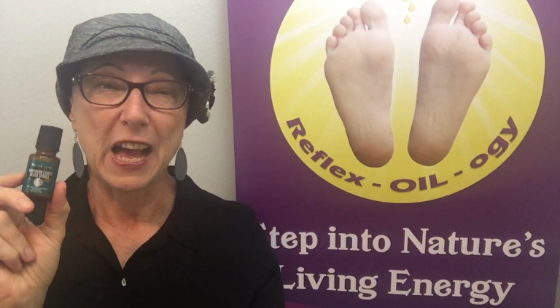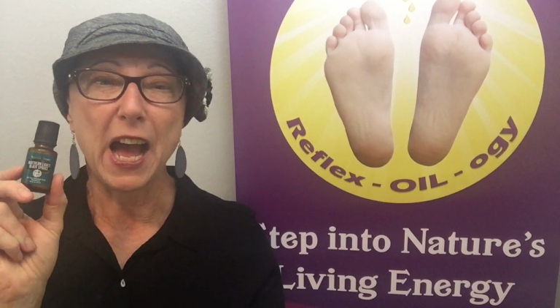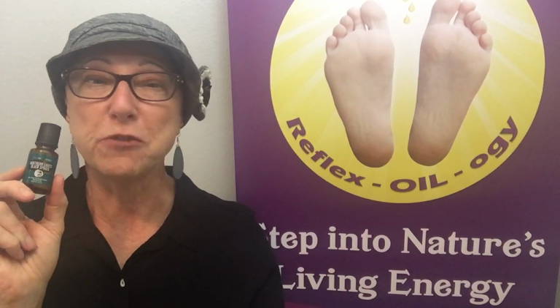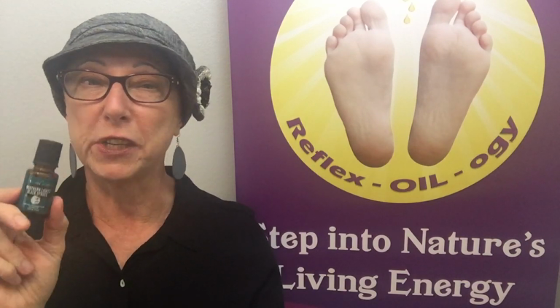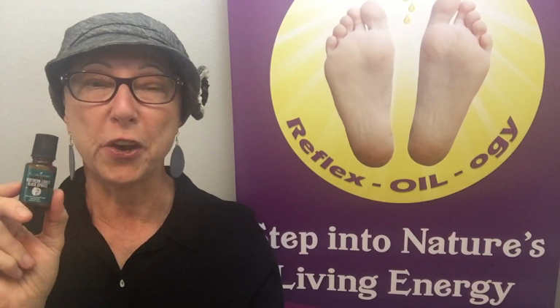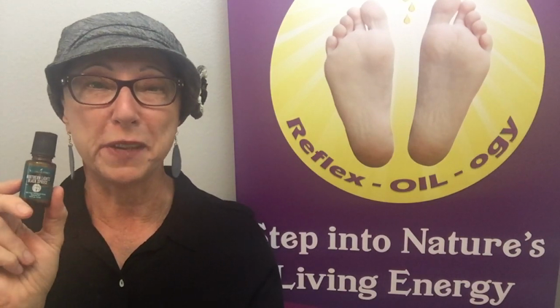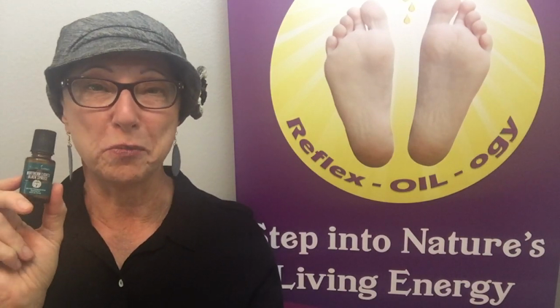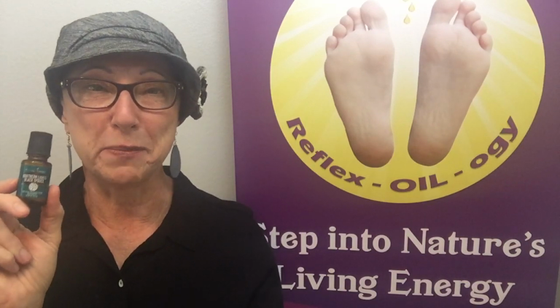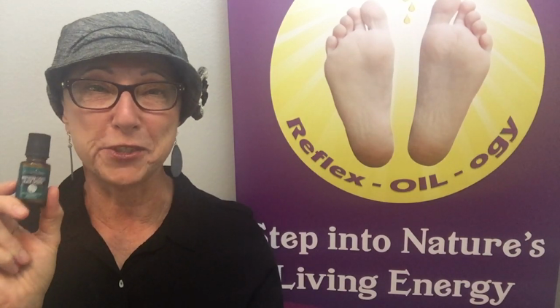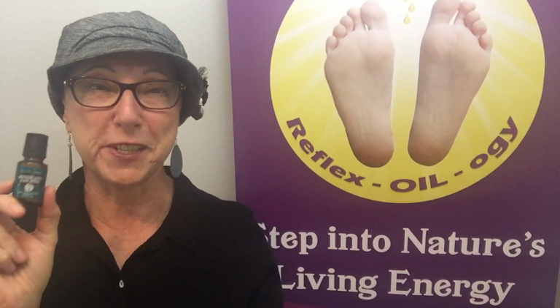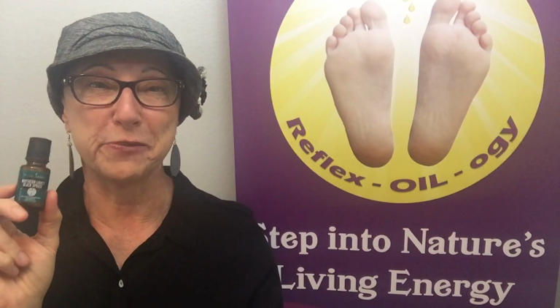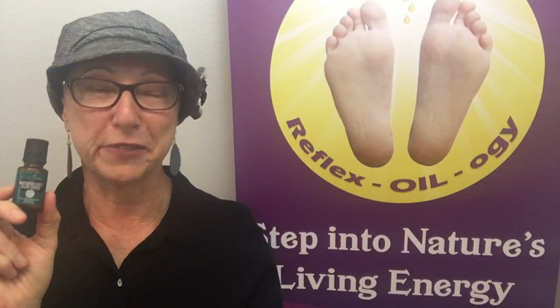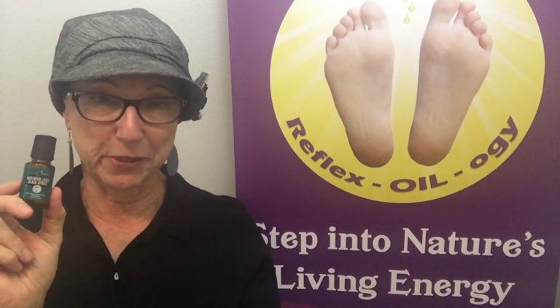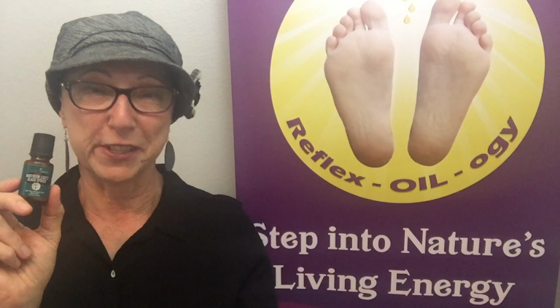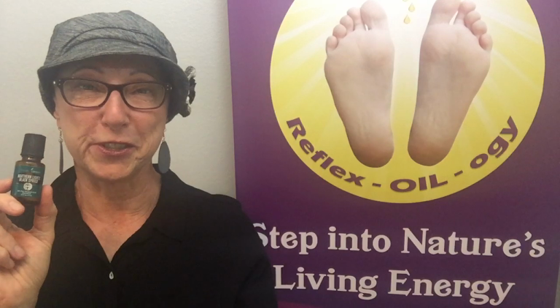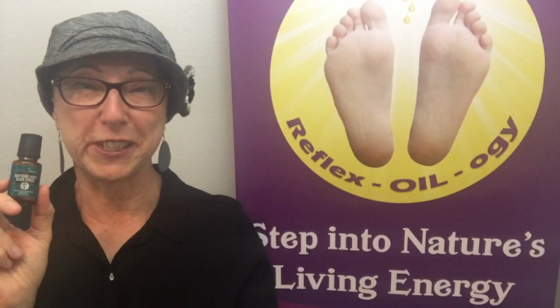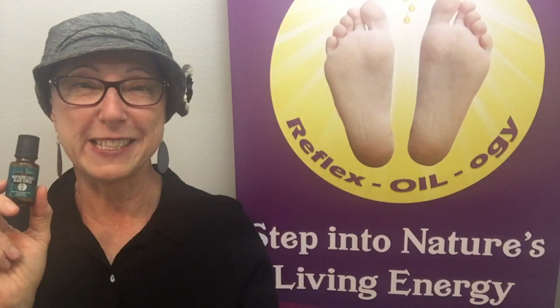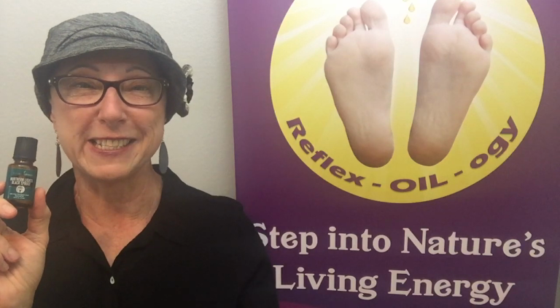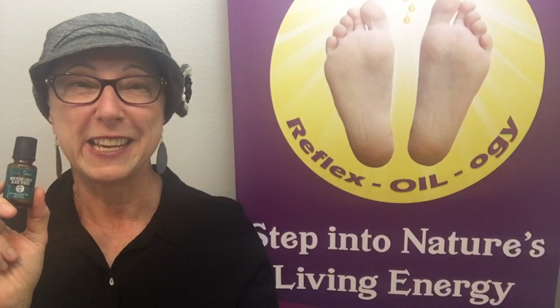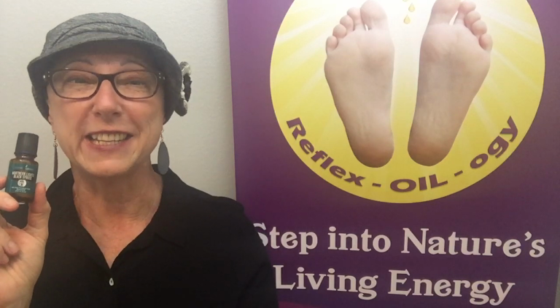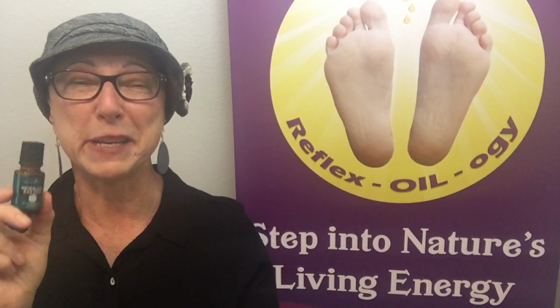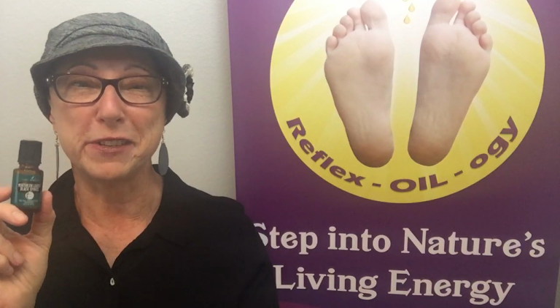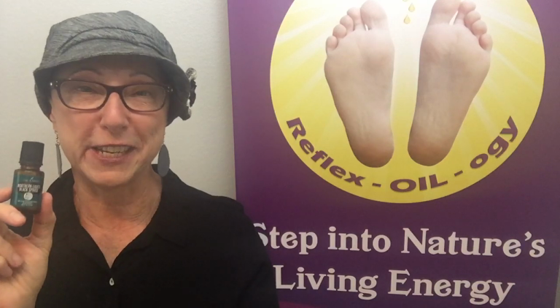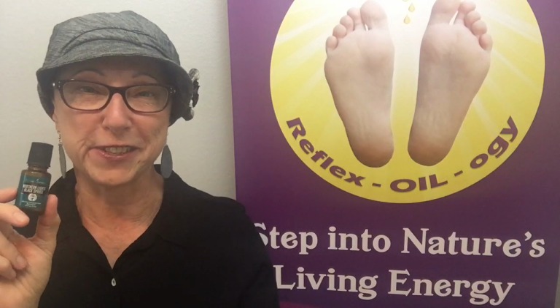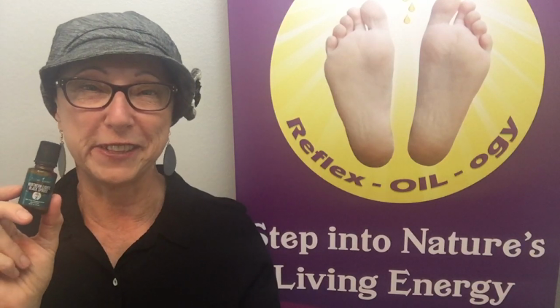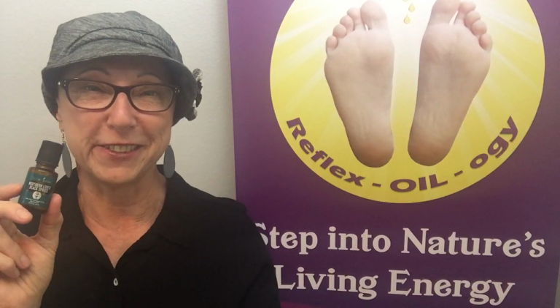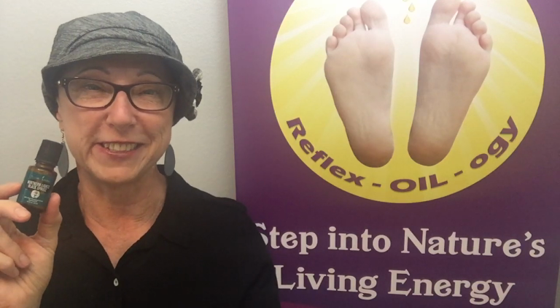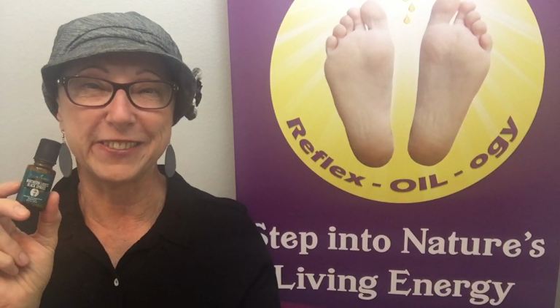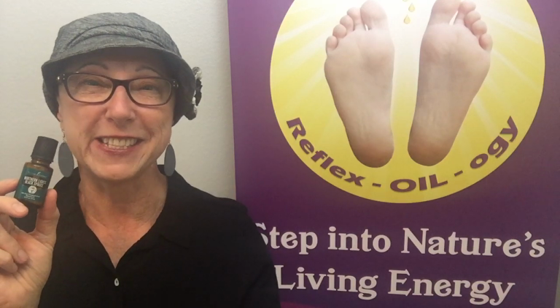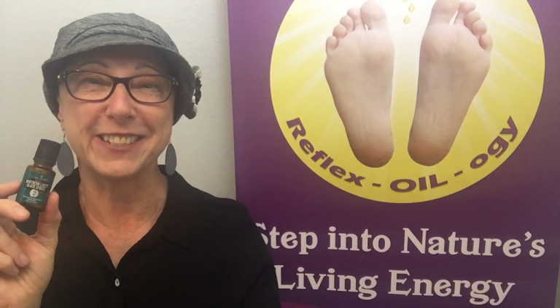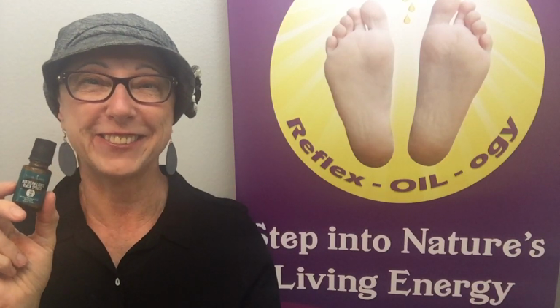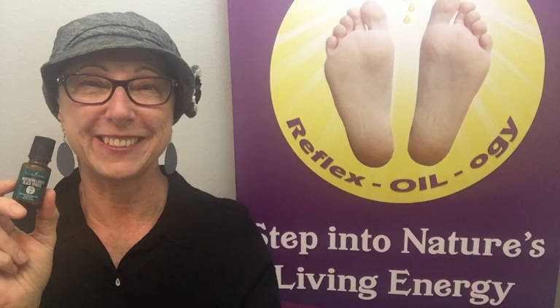I really hope that you'll be able to join us at one of our reflexology classes and step into nature's living energy with essential oils.